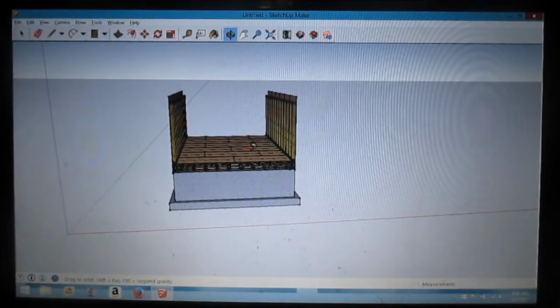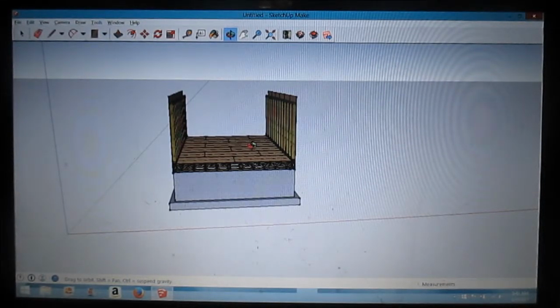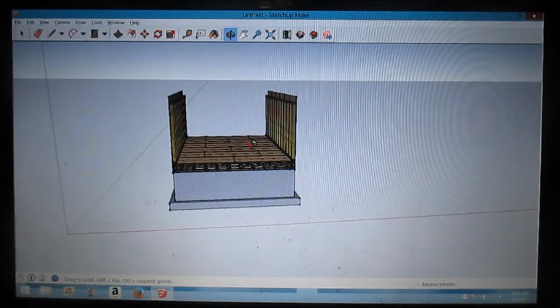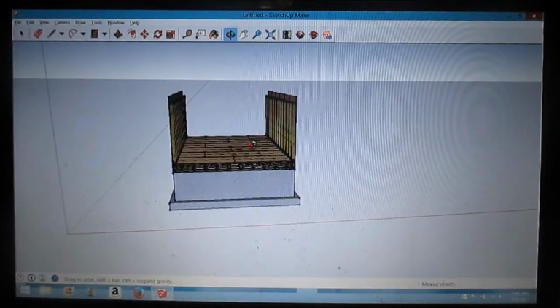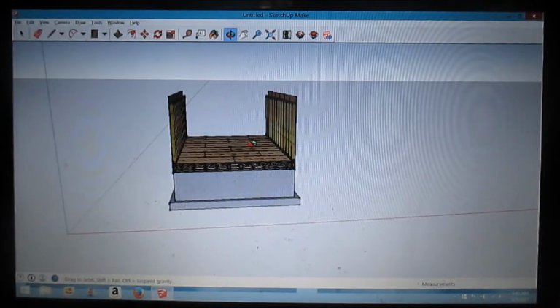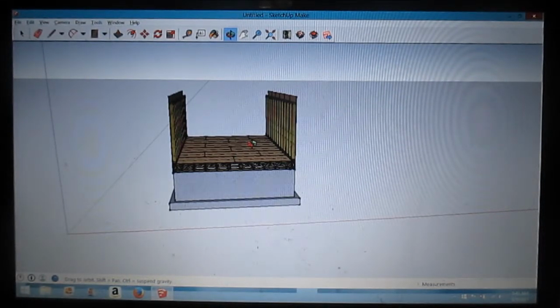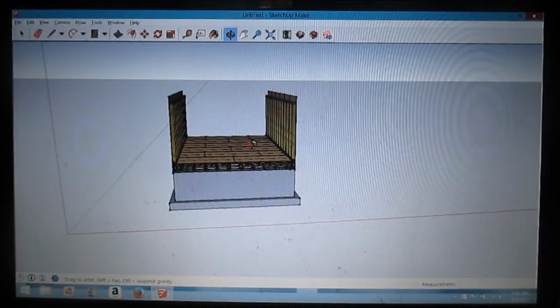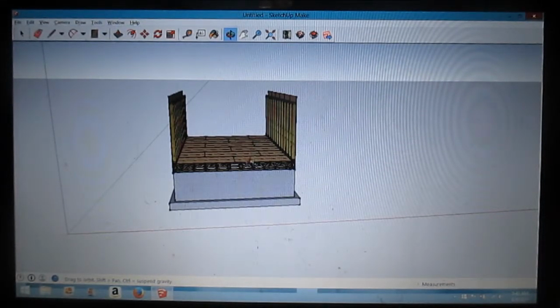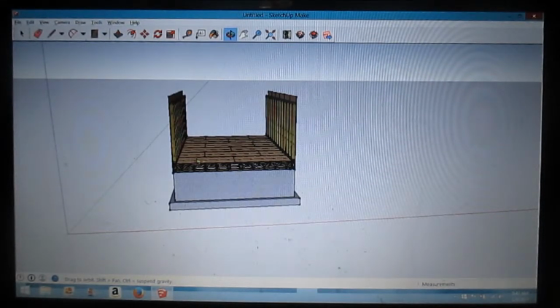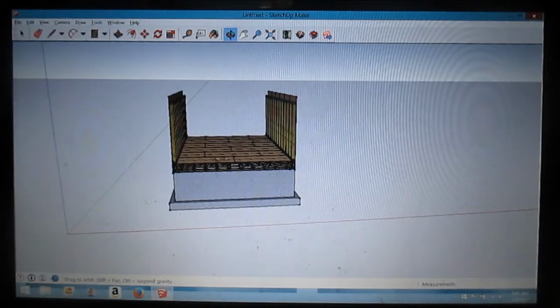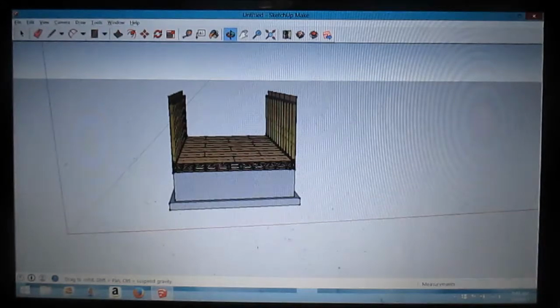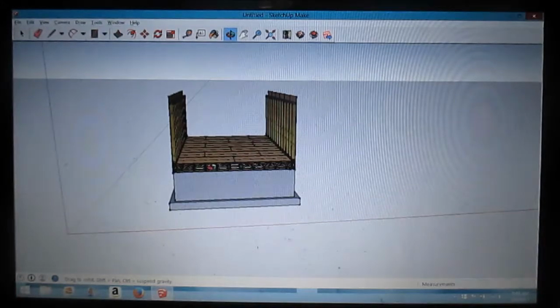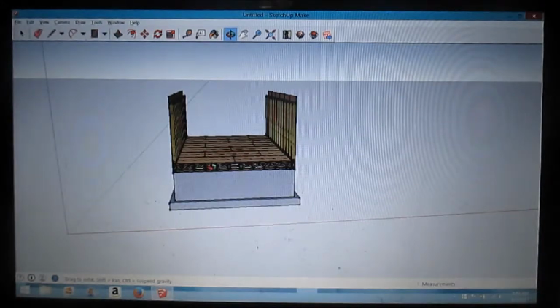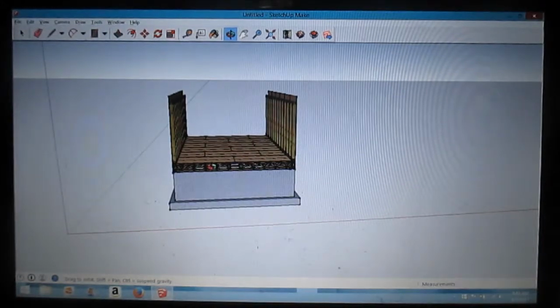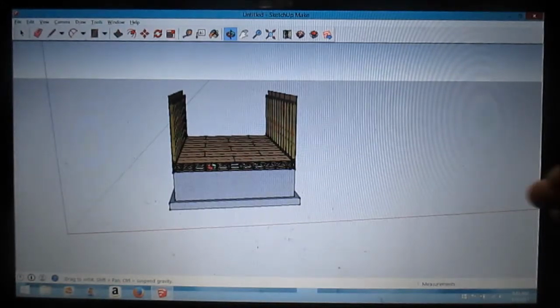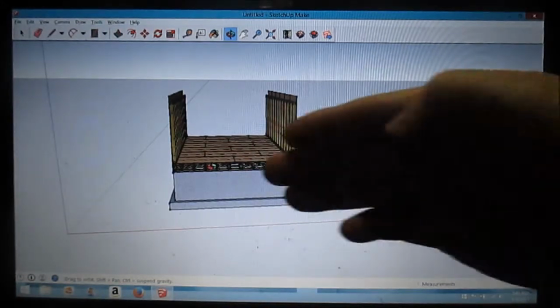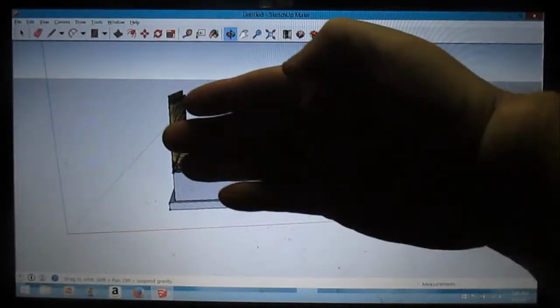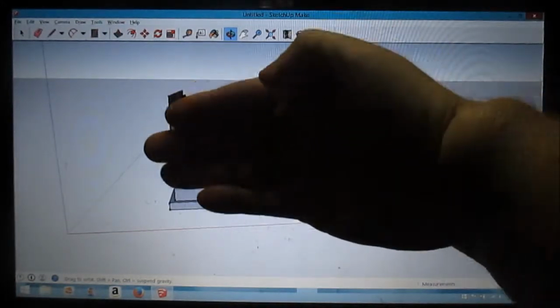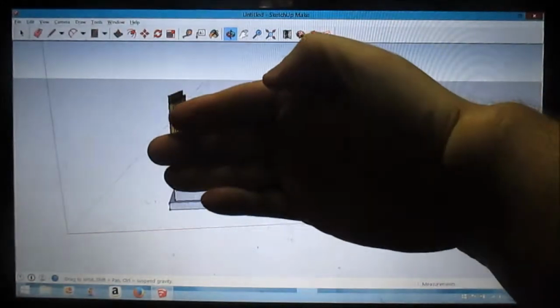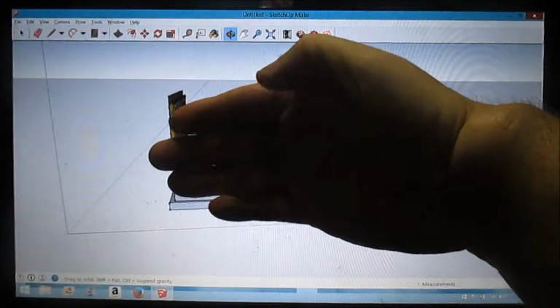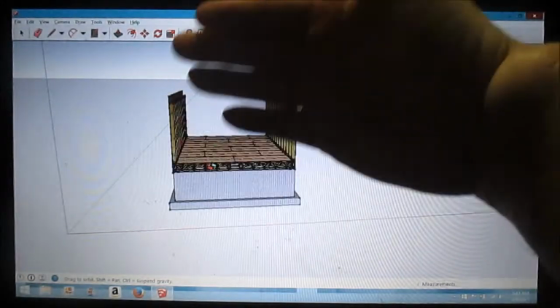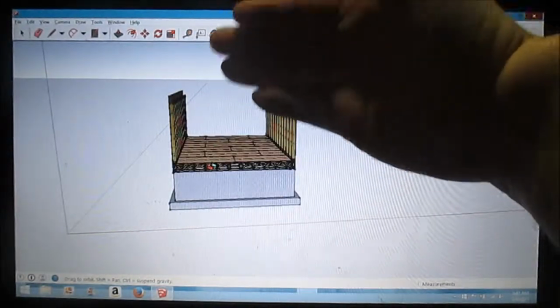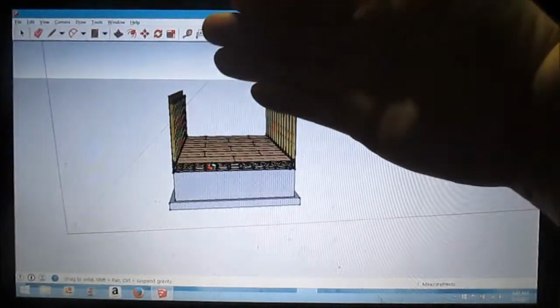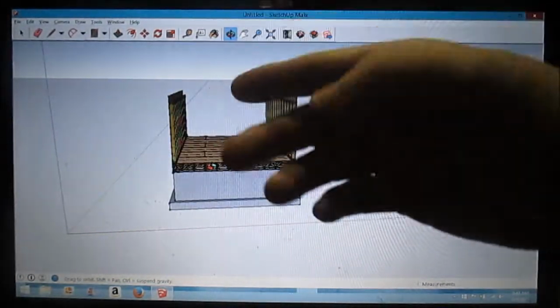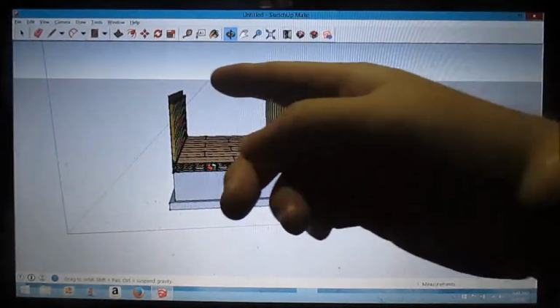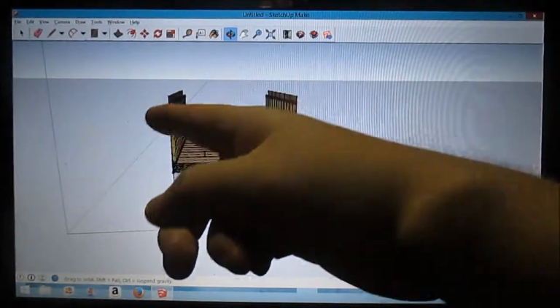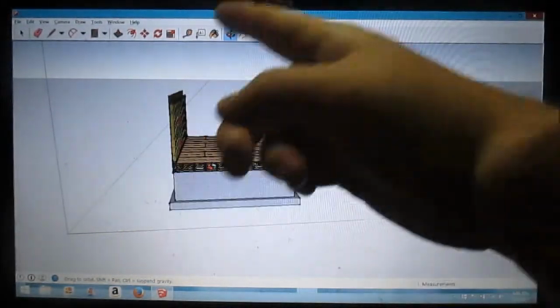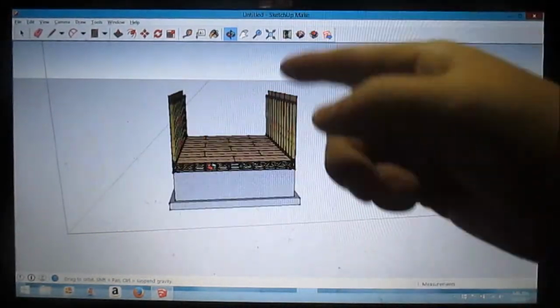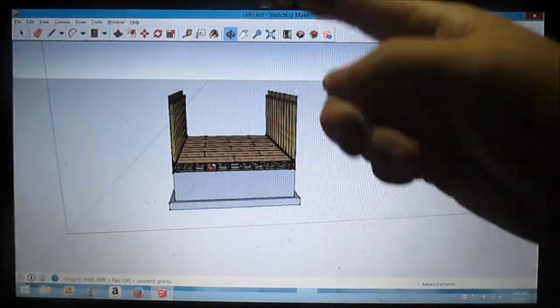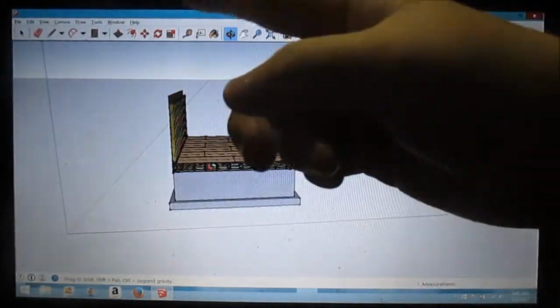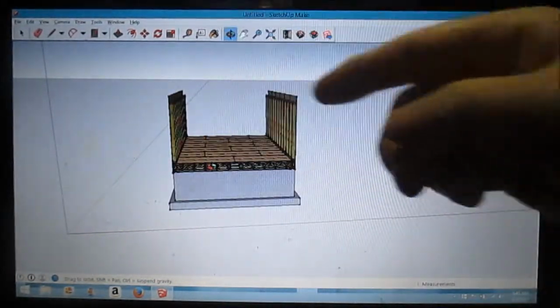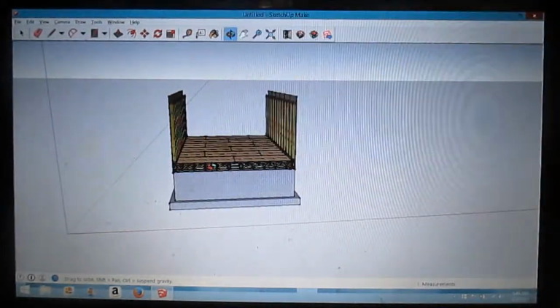I'm not gonna do a front panel or a back panel — I'm gonna show you guys how to draw trusses now.